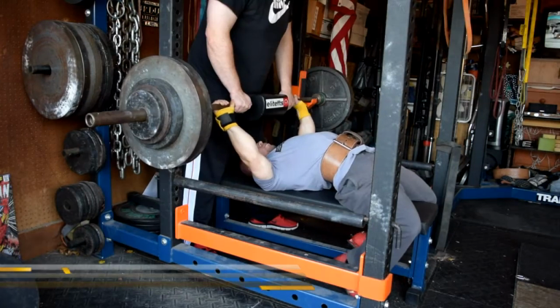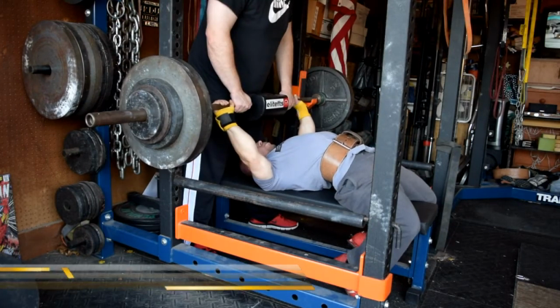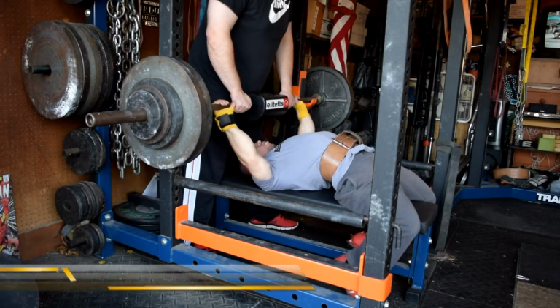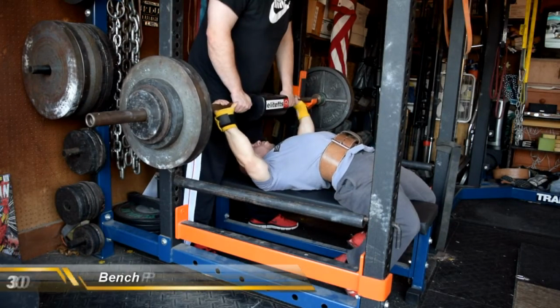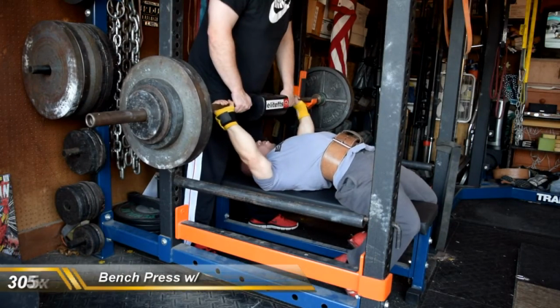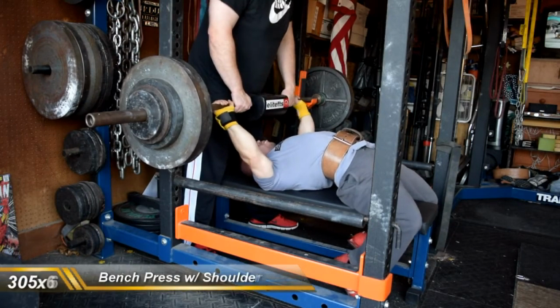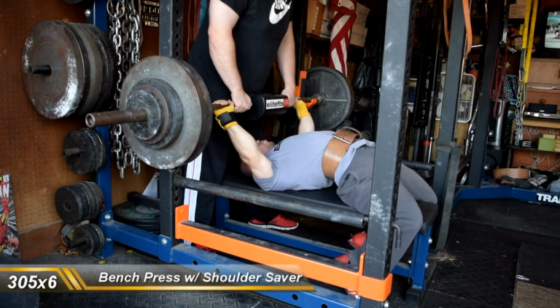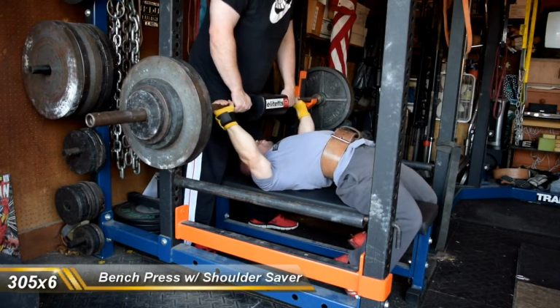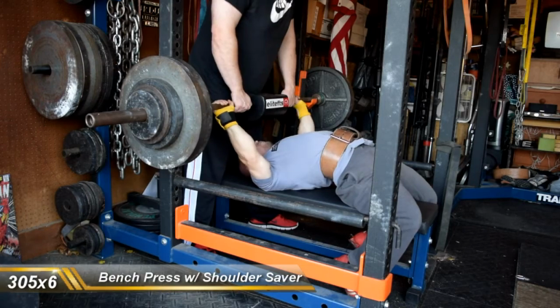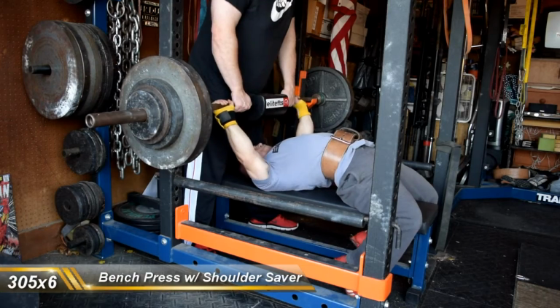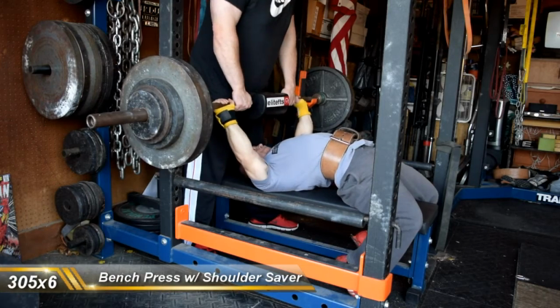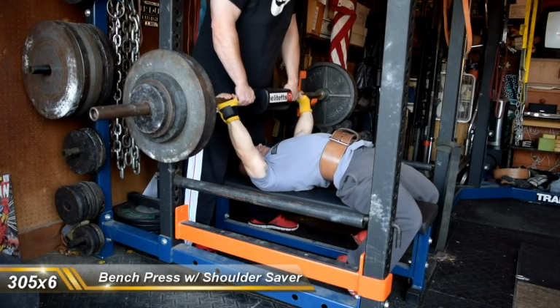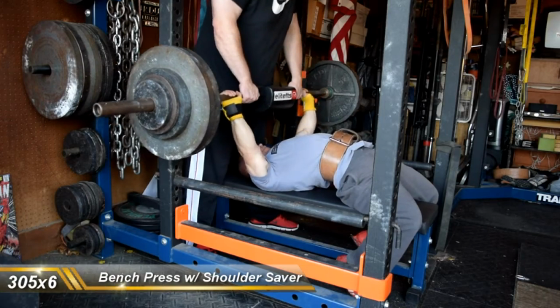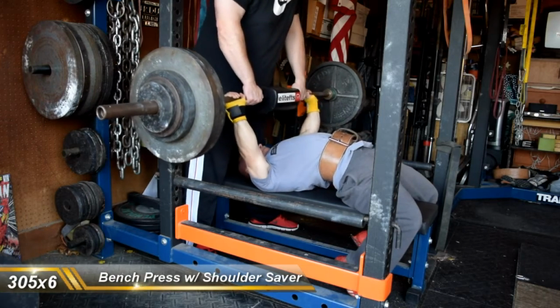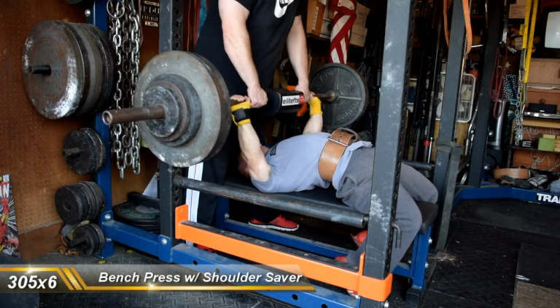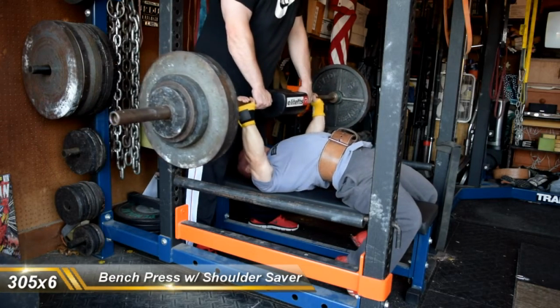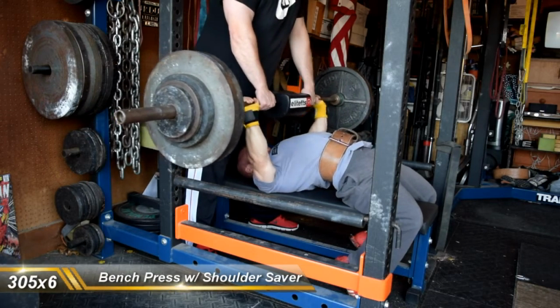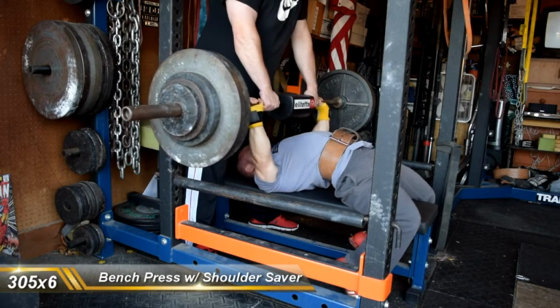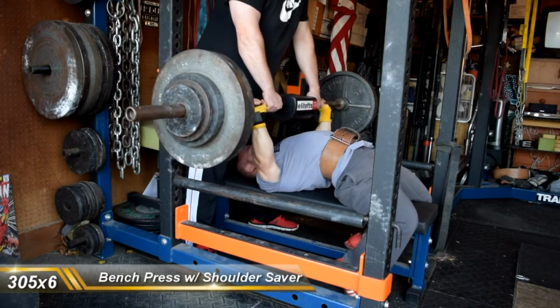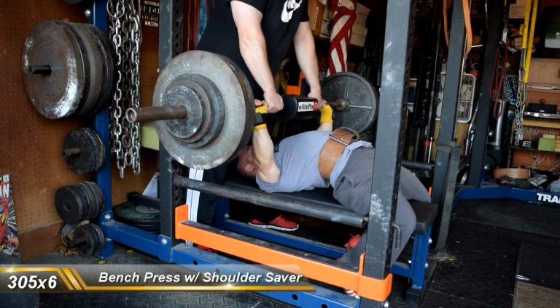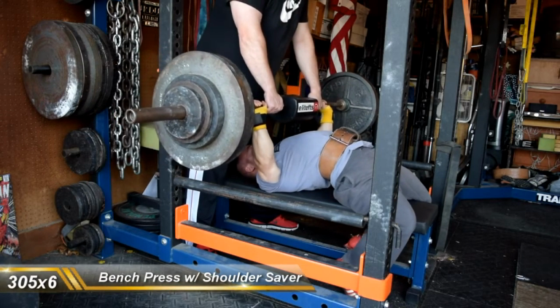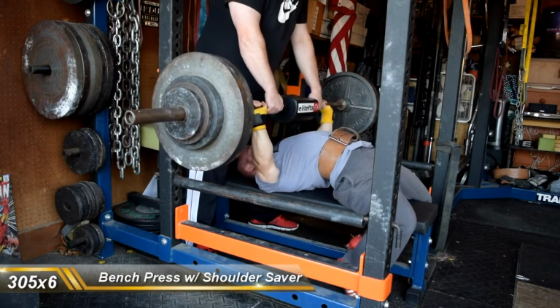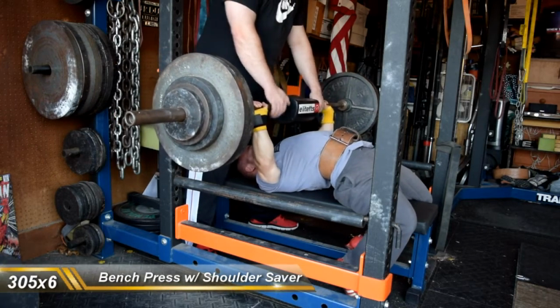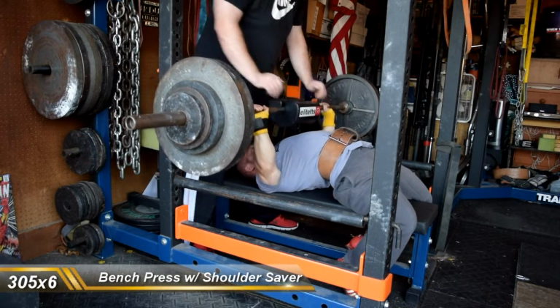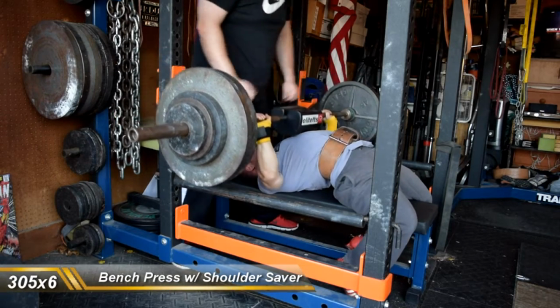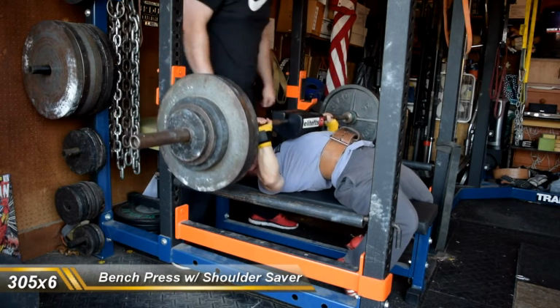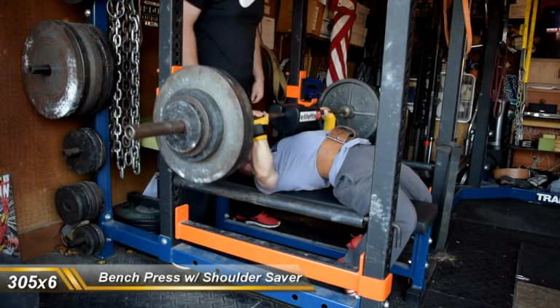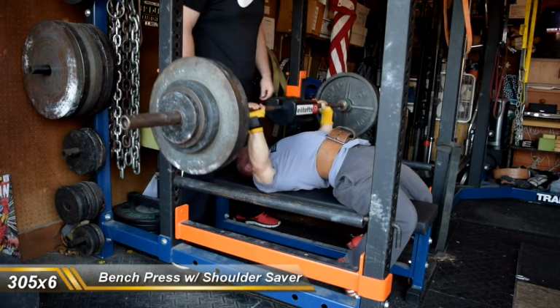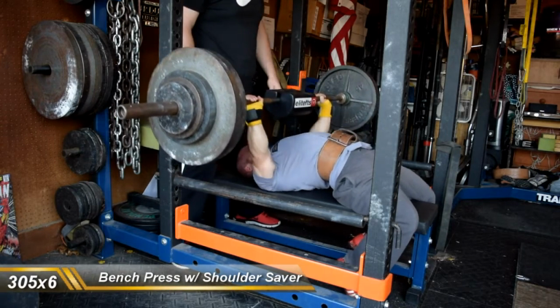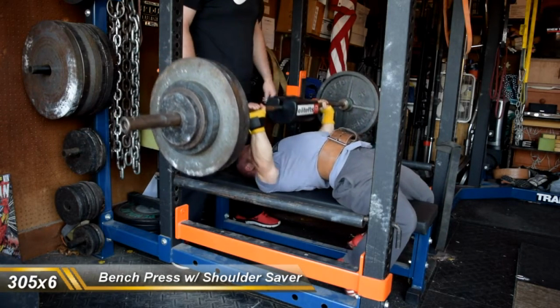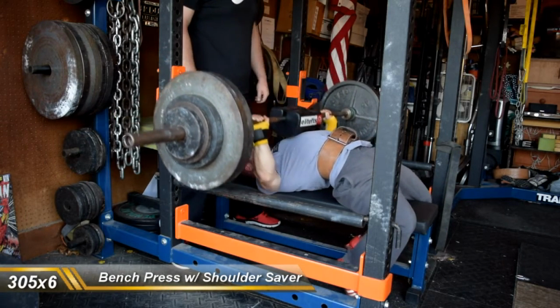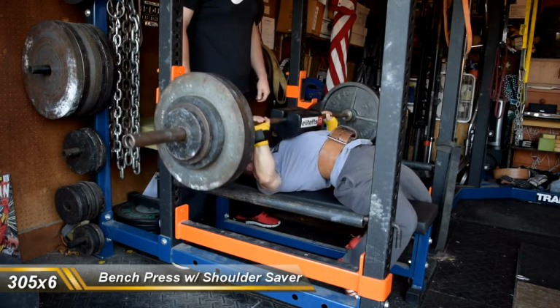As you saw, I had 360 for my top triple, and then that last set was 305 for 10.